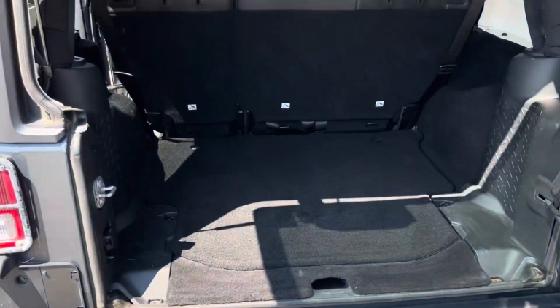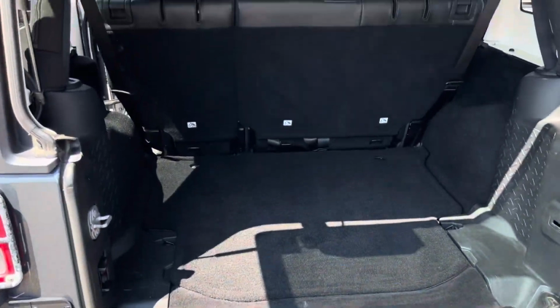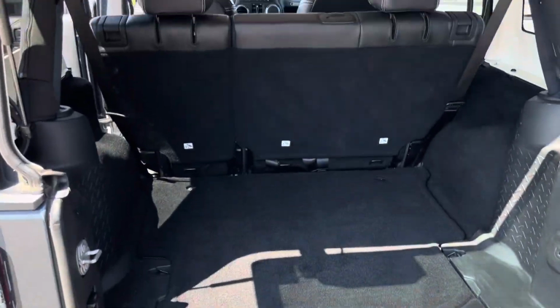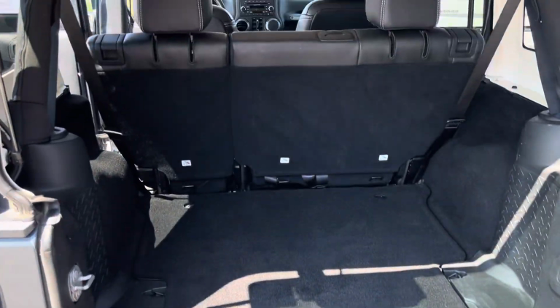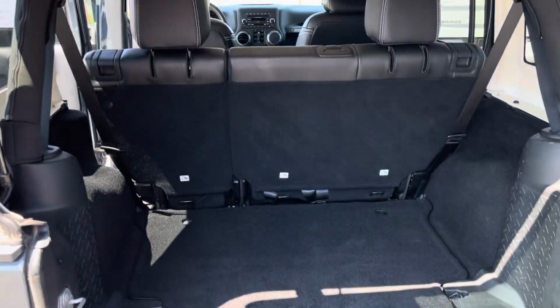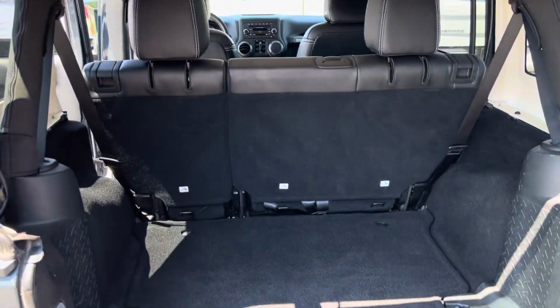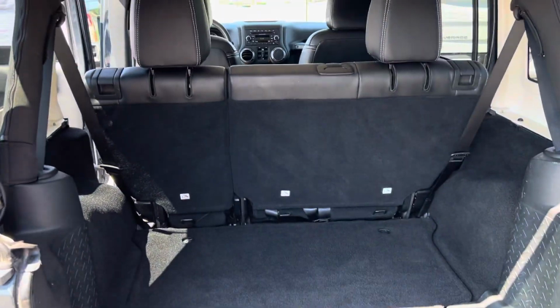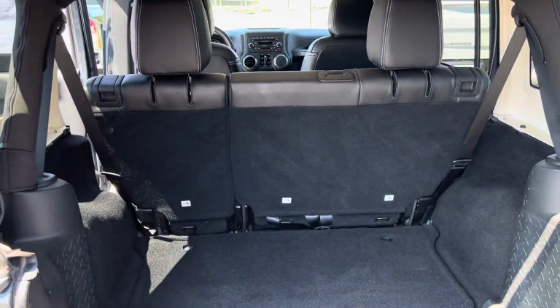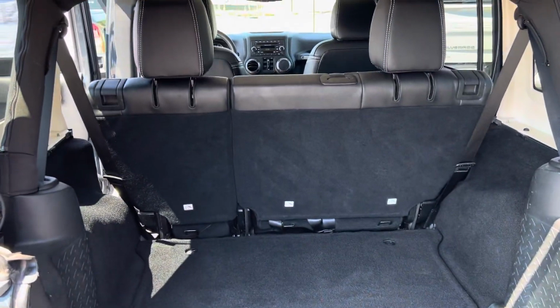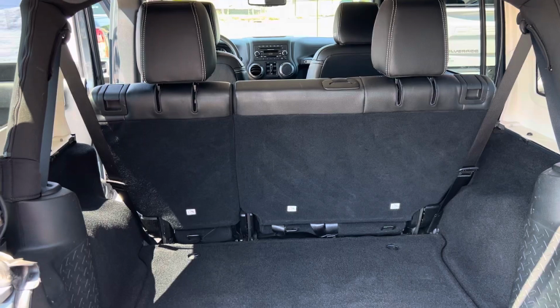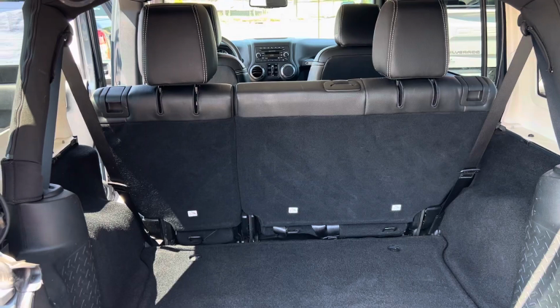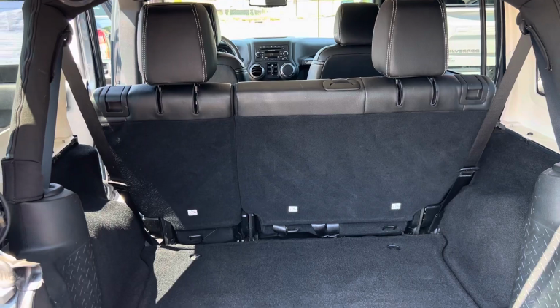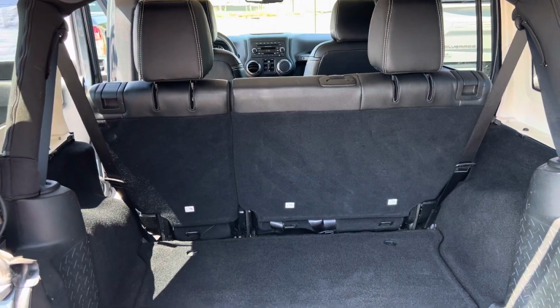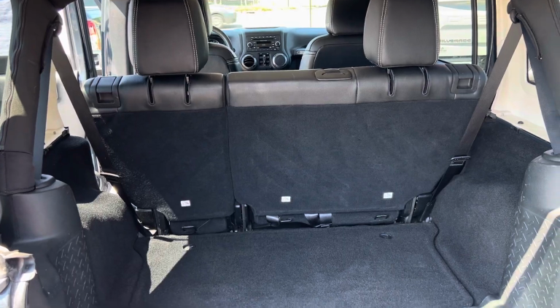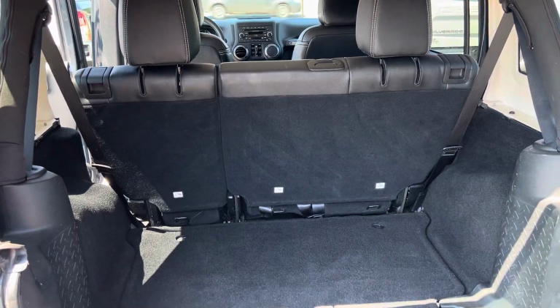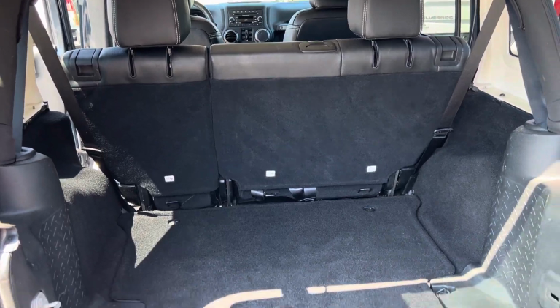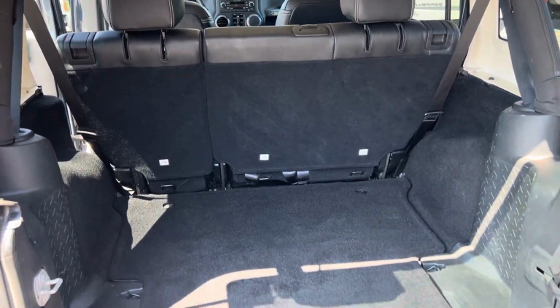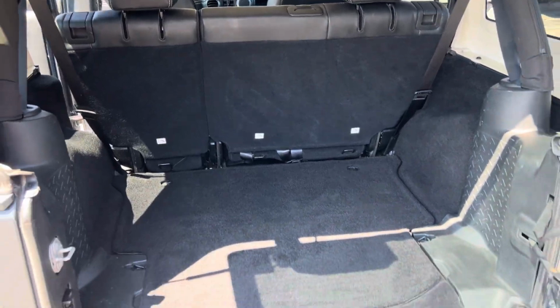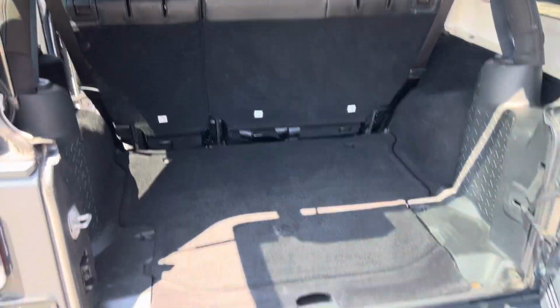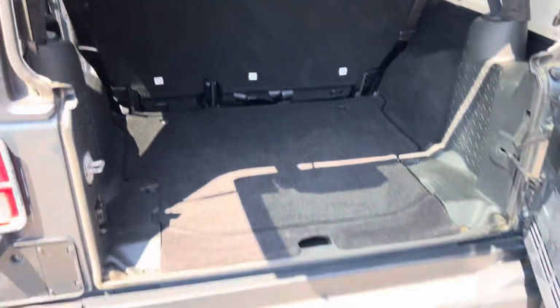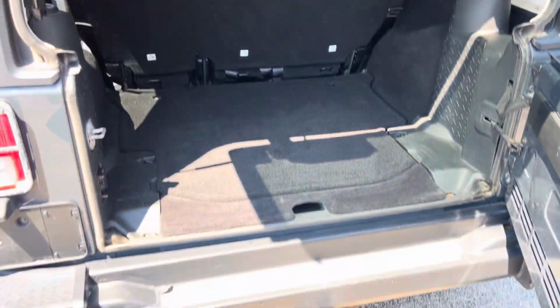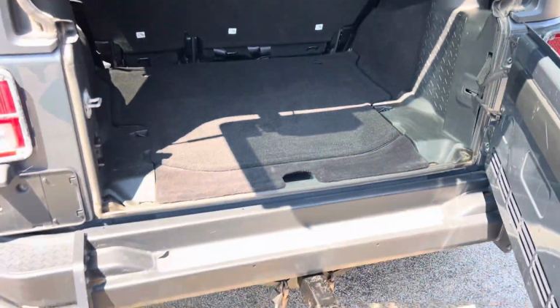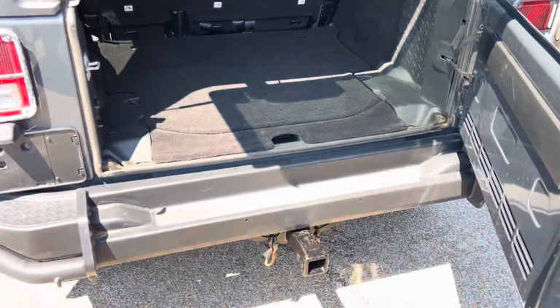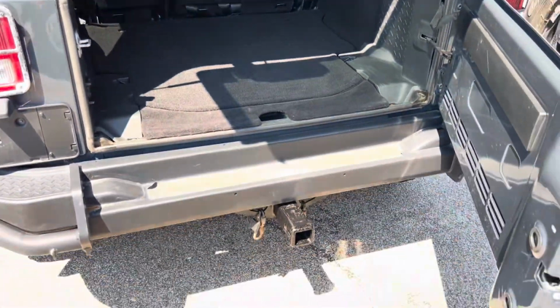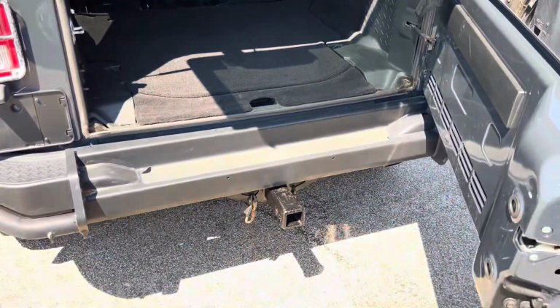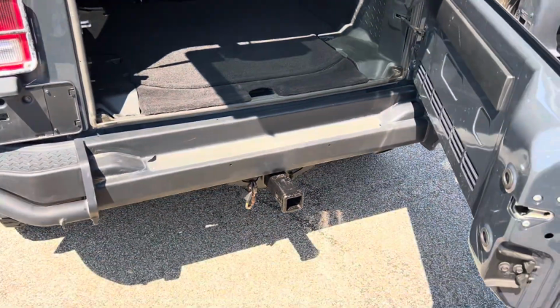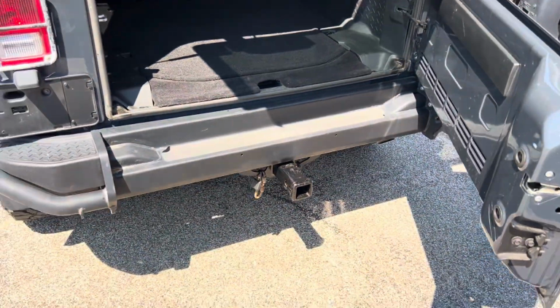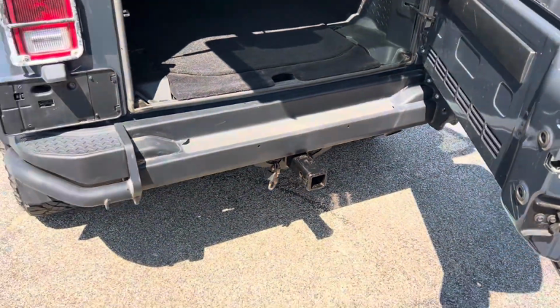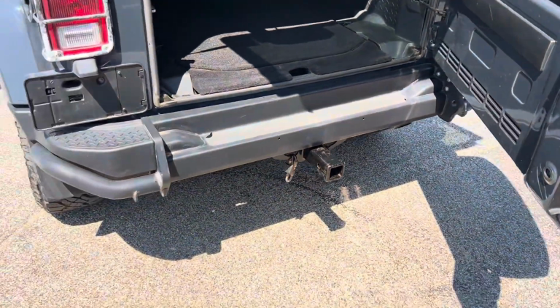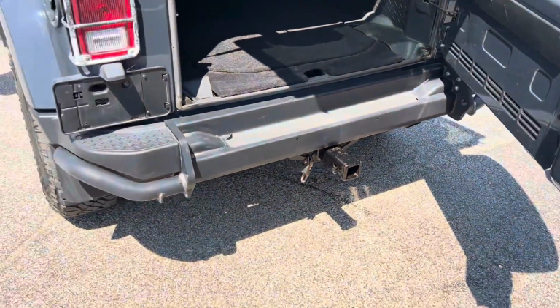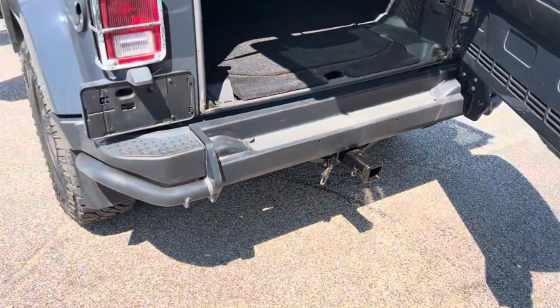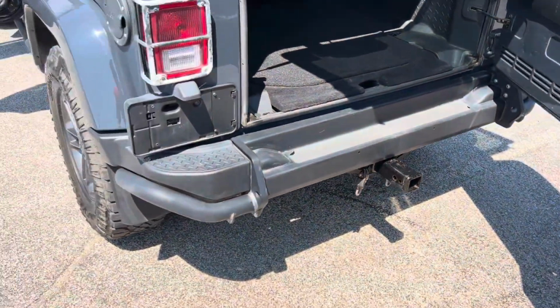There's plenty of cargo space here and those seats do fold down for additional storage. This one does happen to have a trailer tow hitch as well.